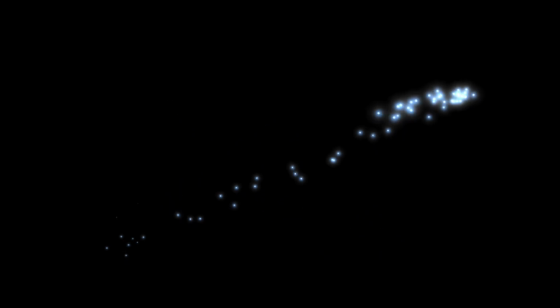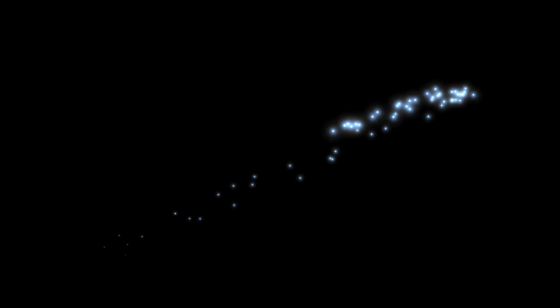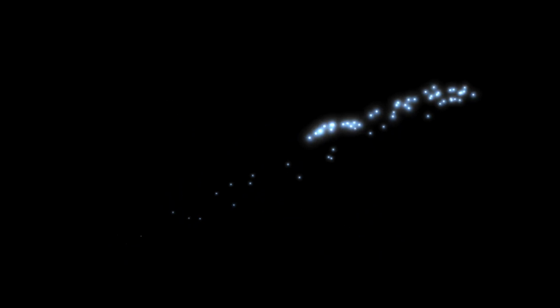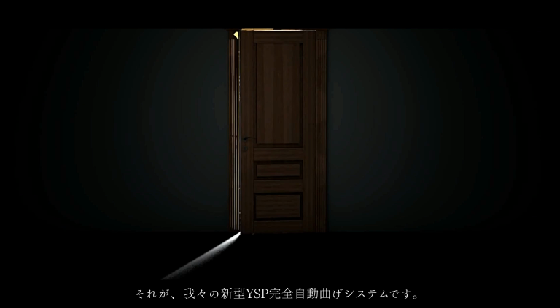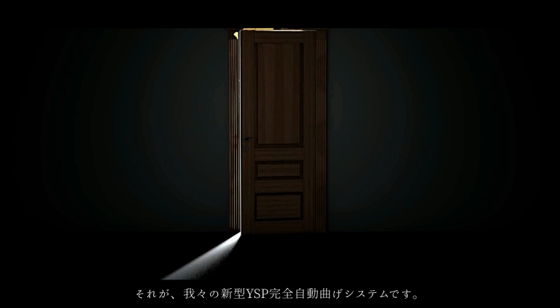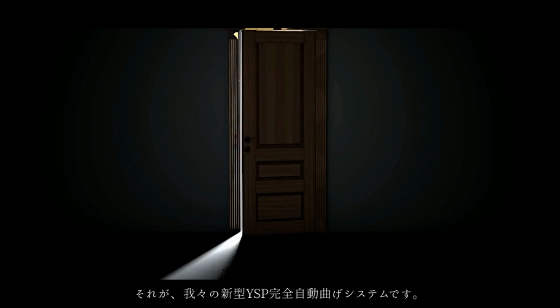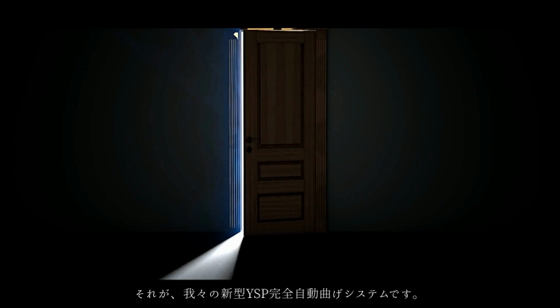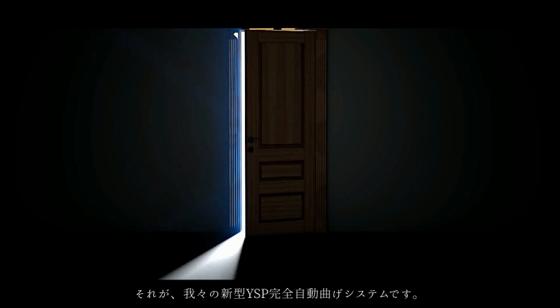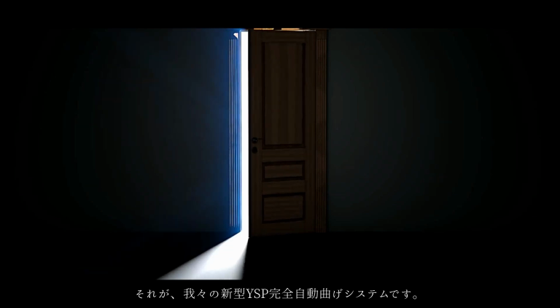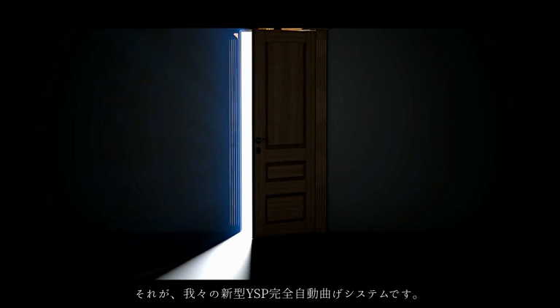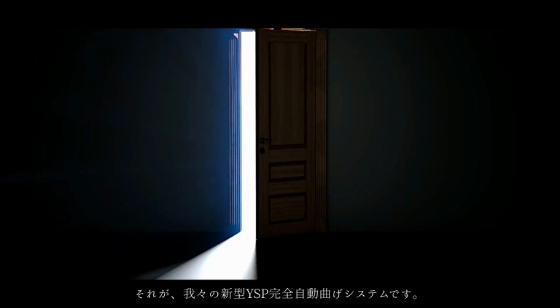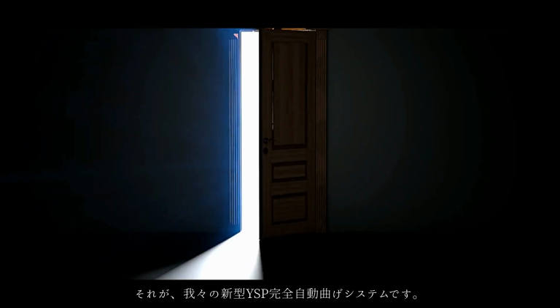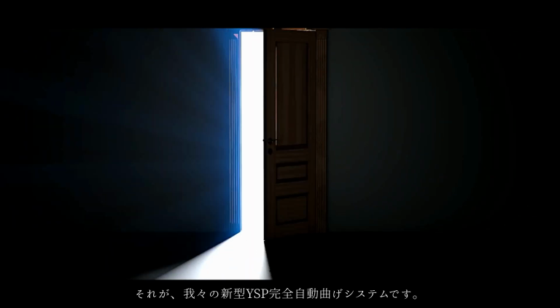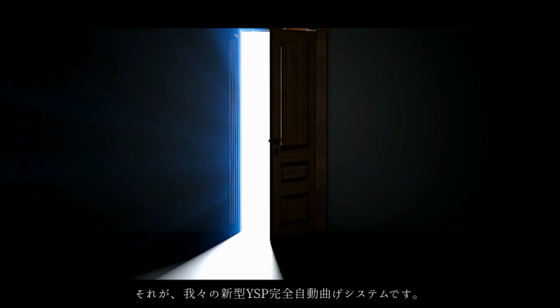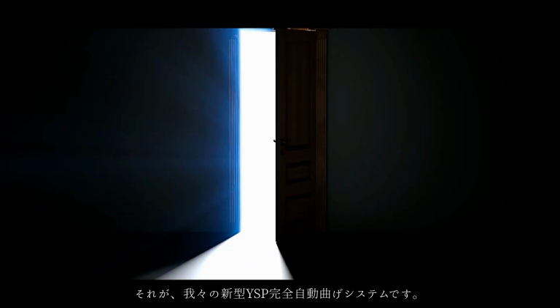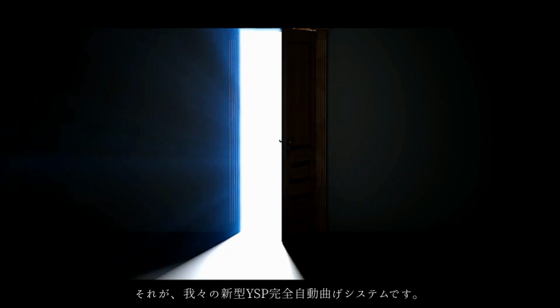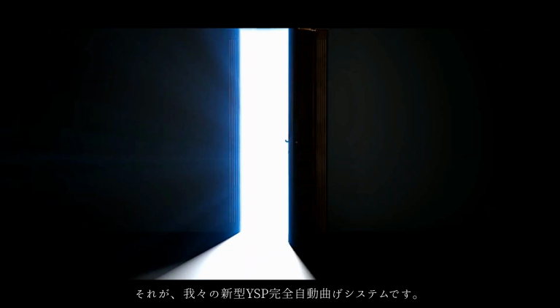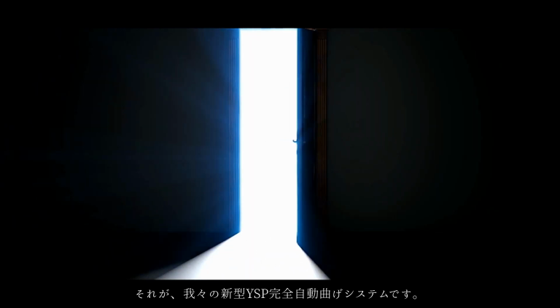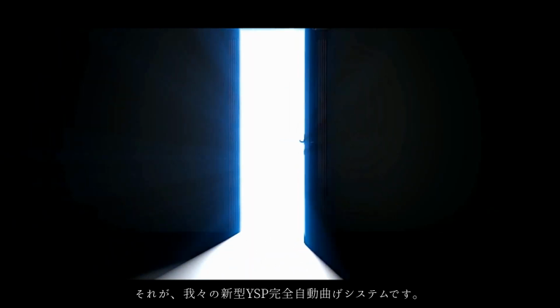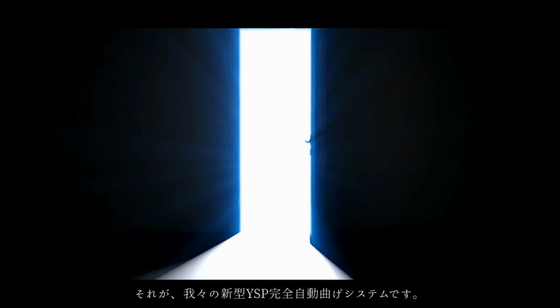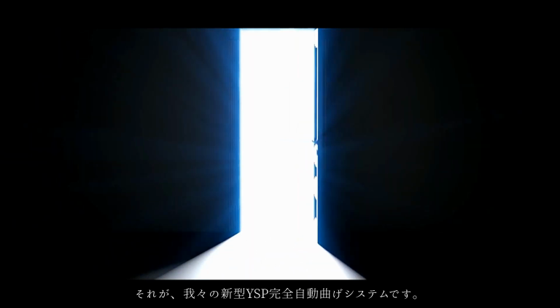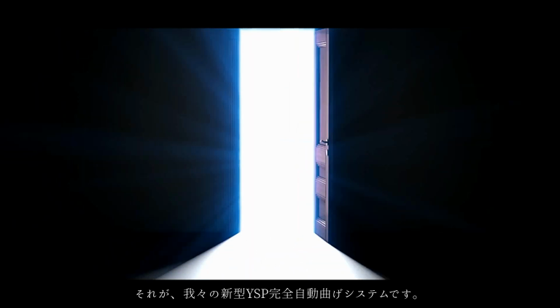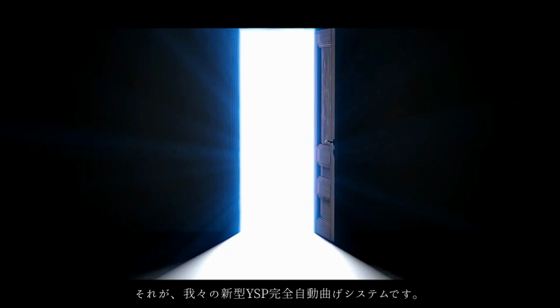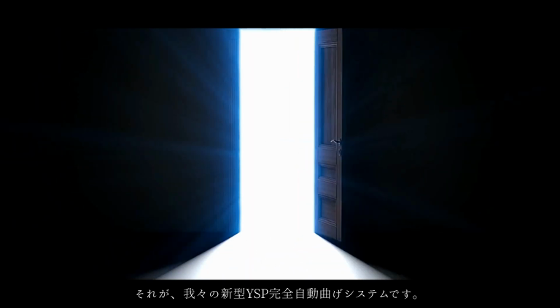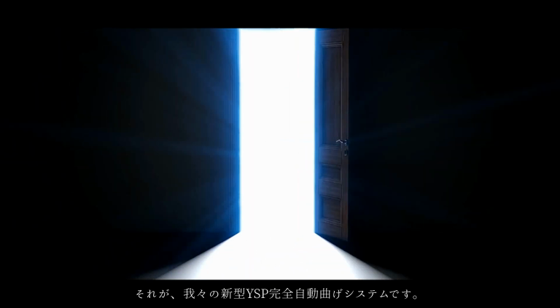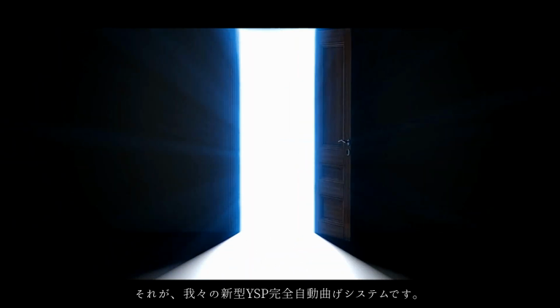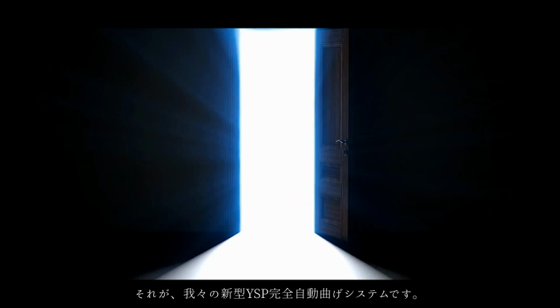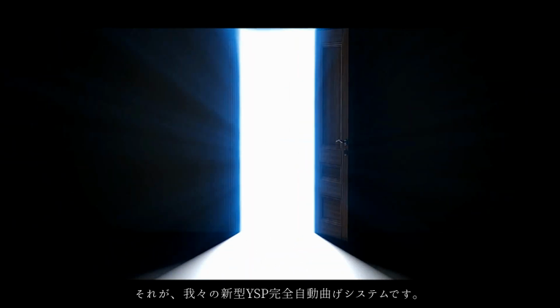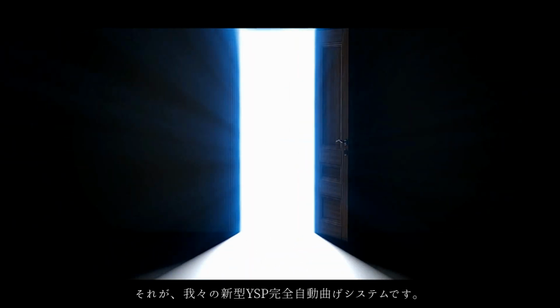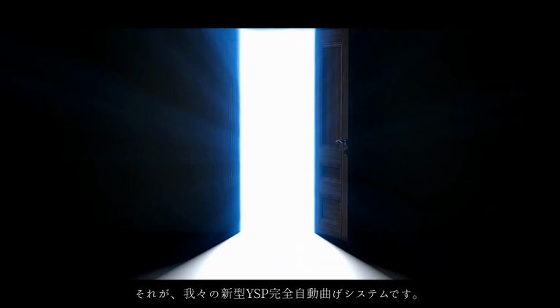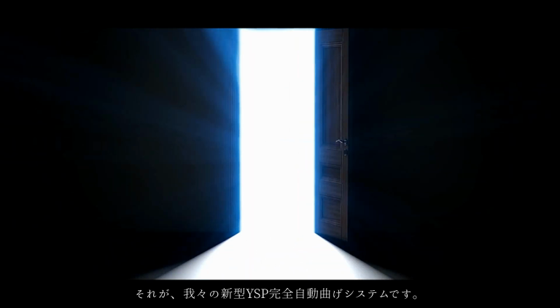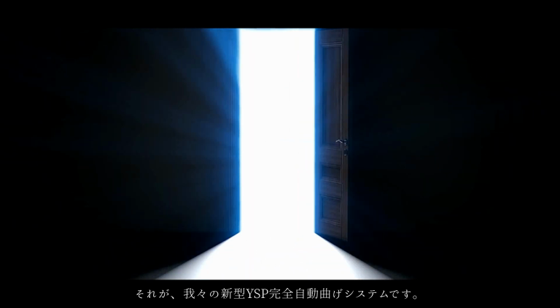This is our new YSP fully automatic bending system.